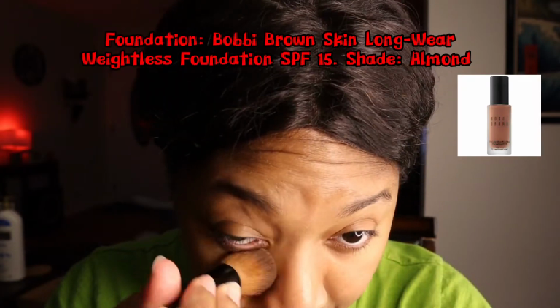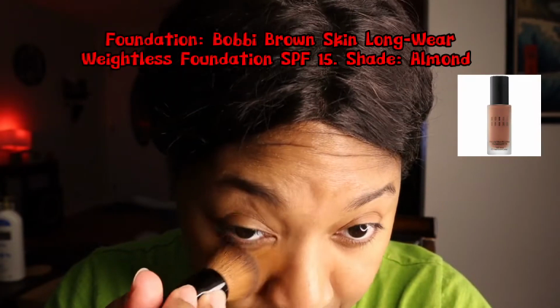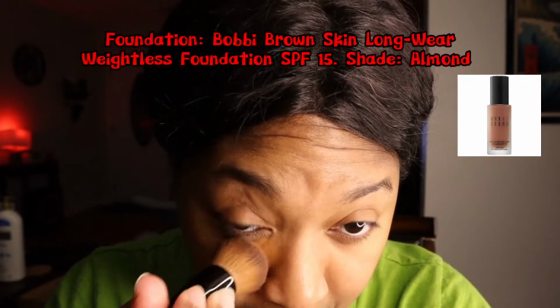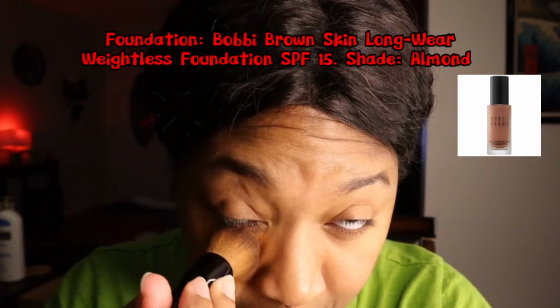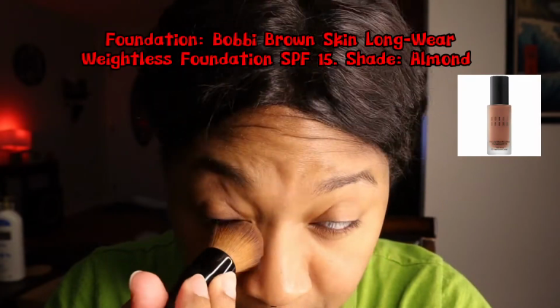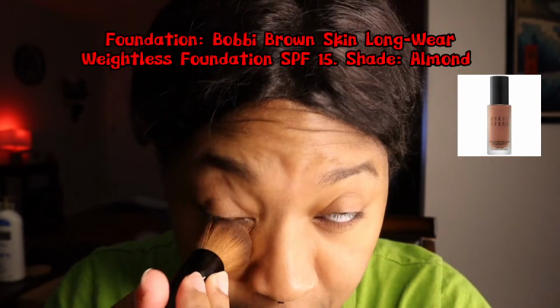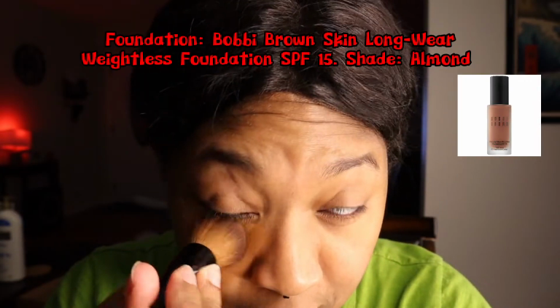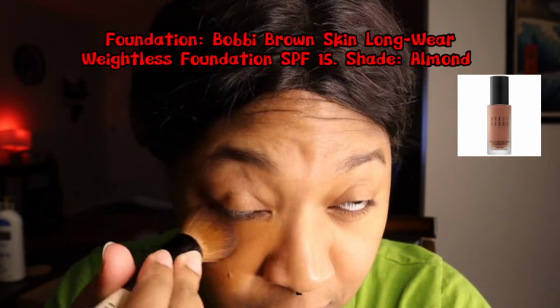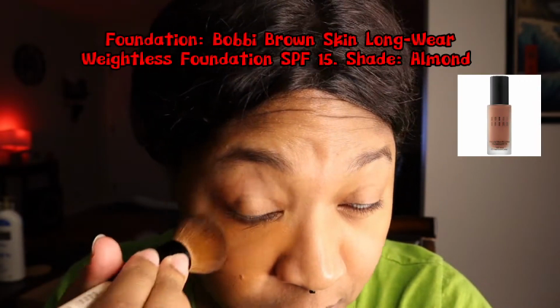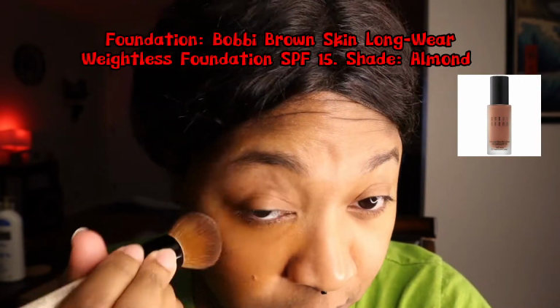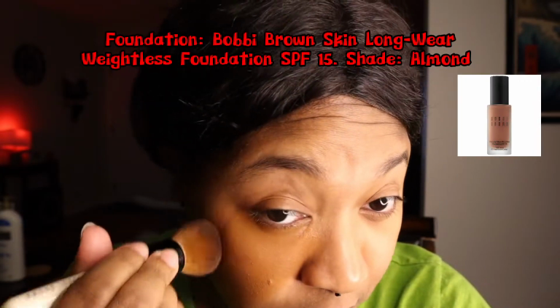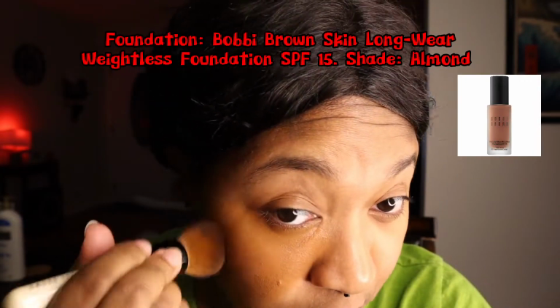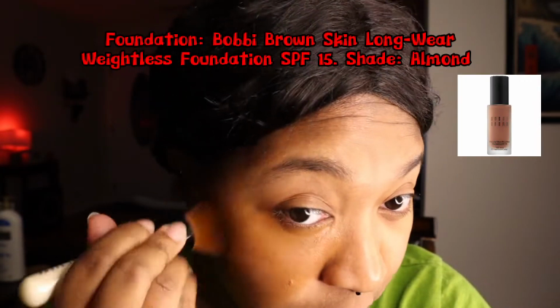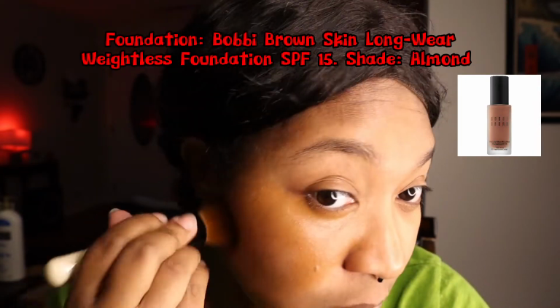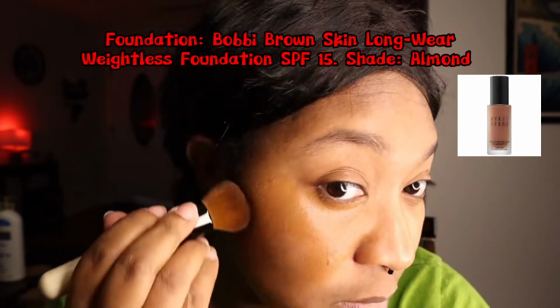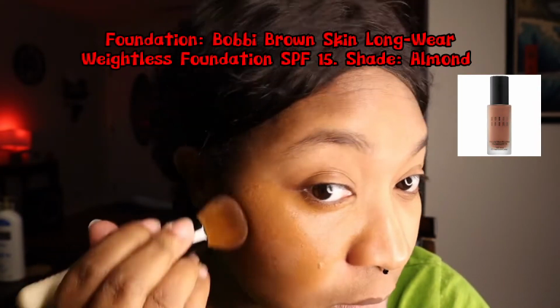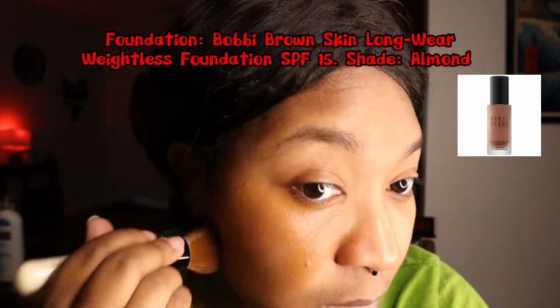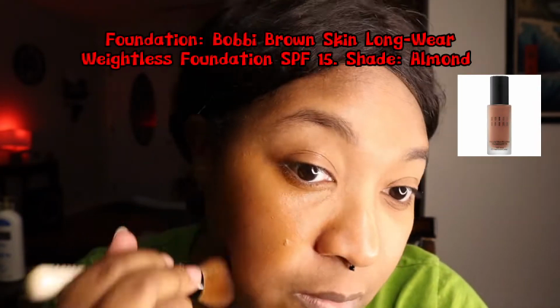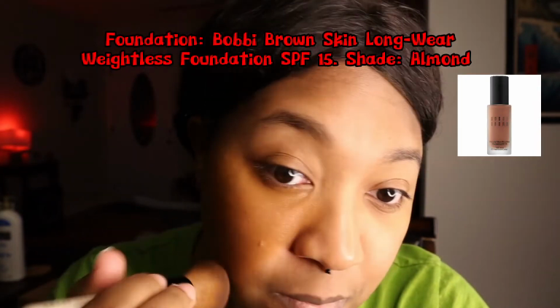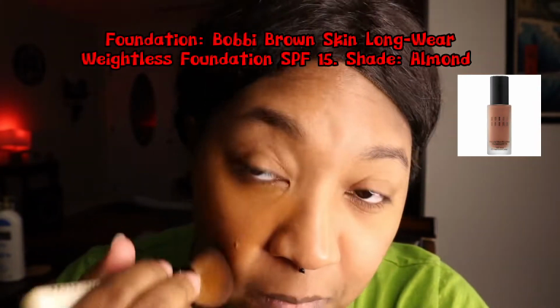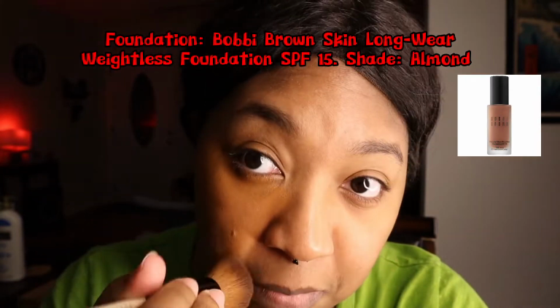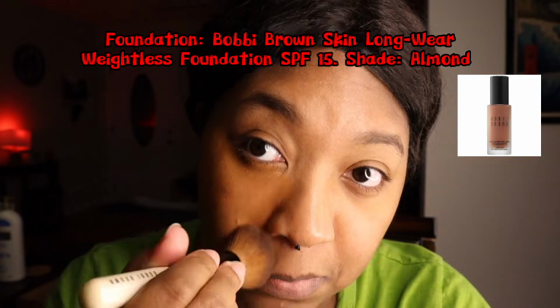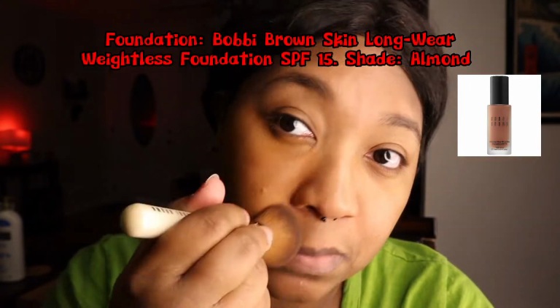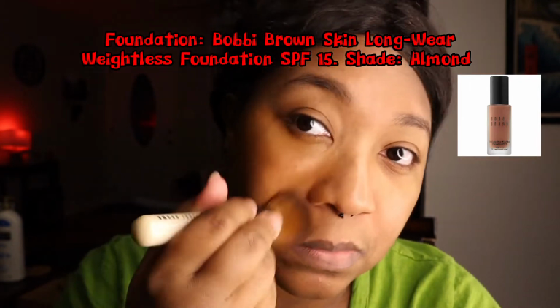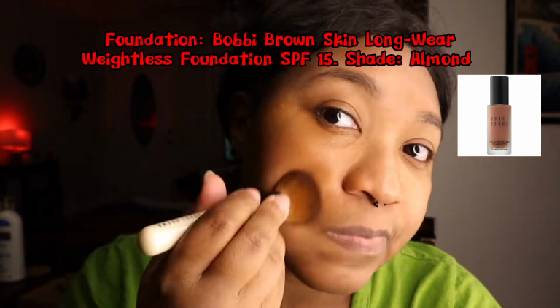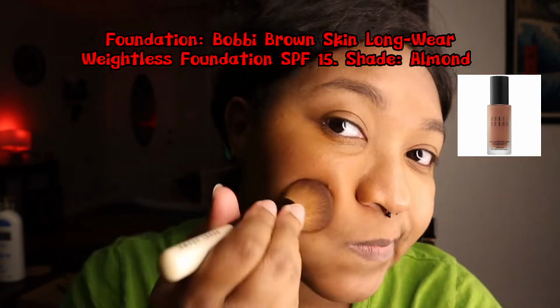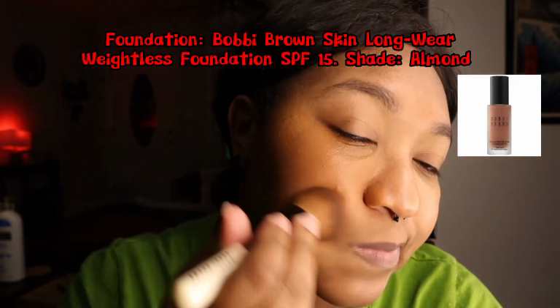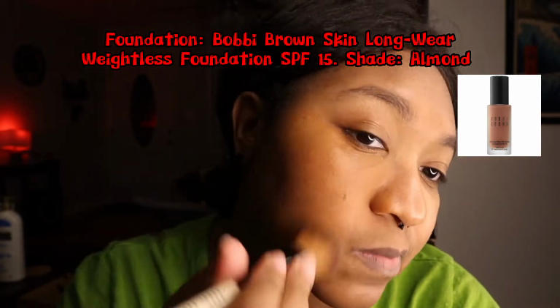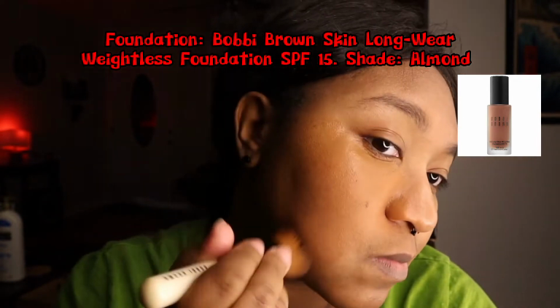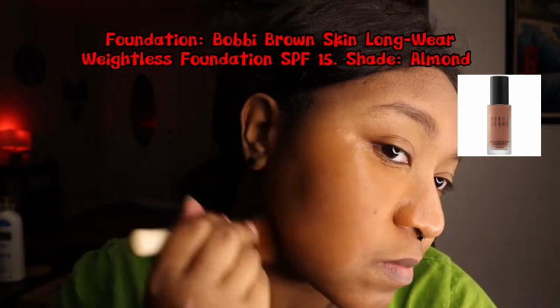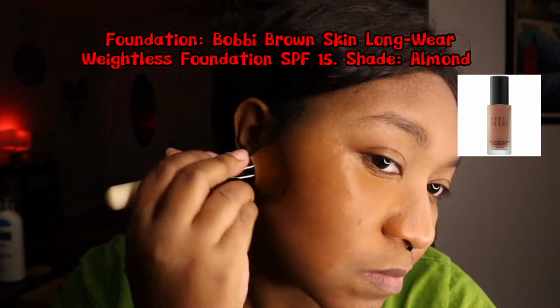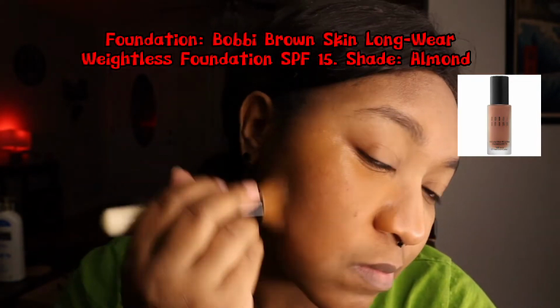I'm starting off with a full face of foundation, creating a base and evening out my skin tone.